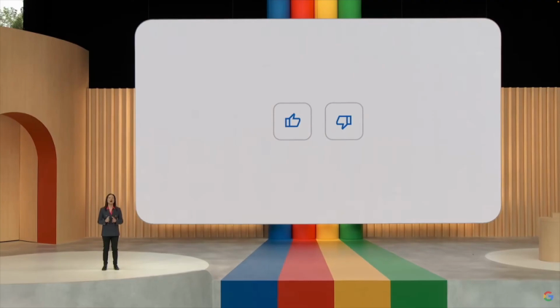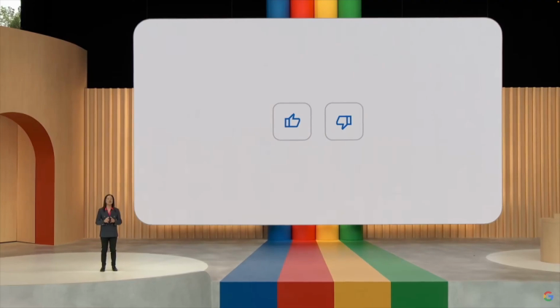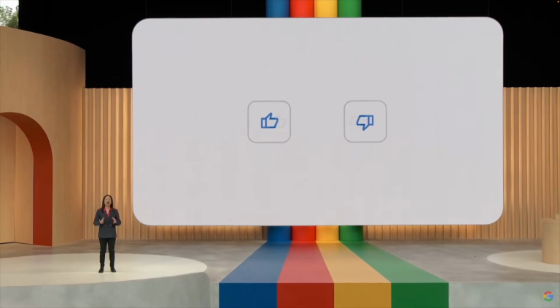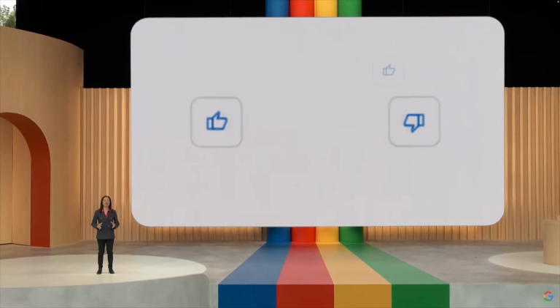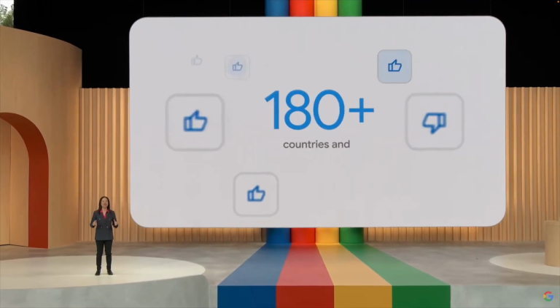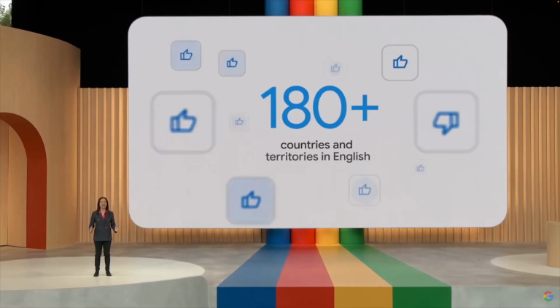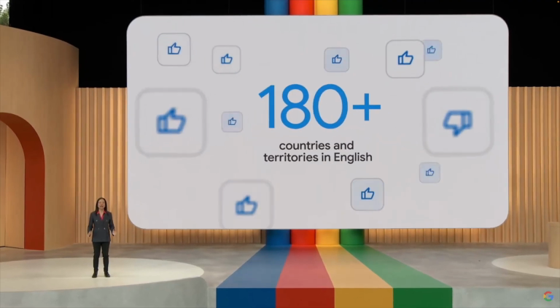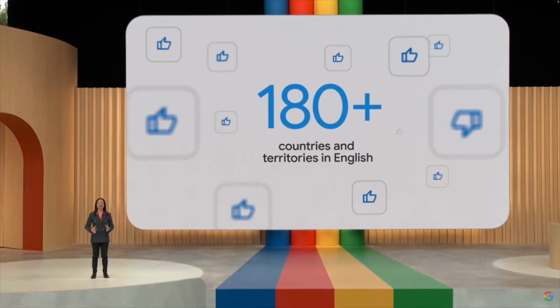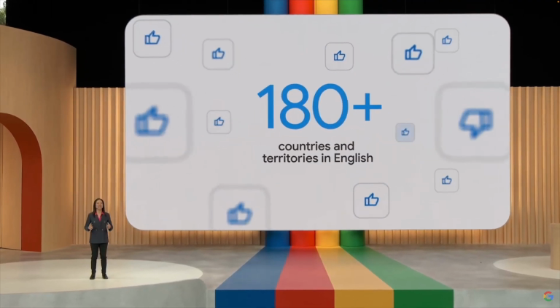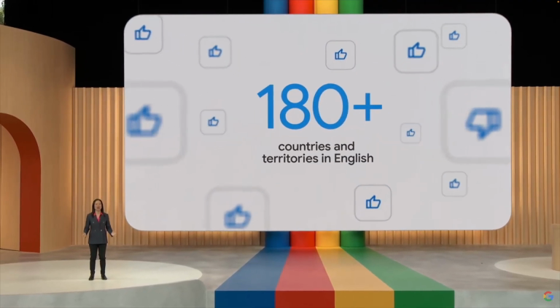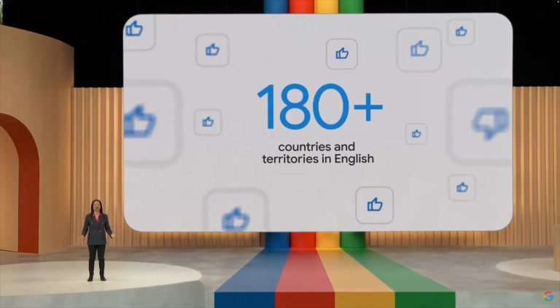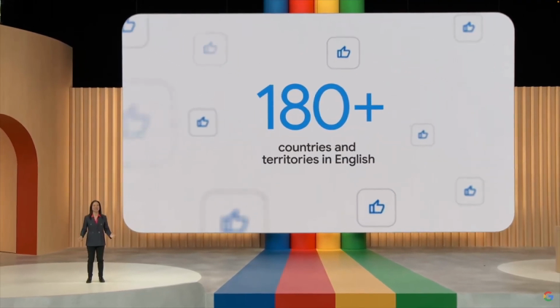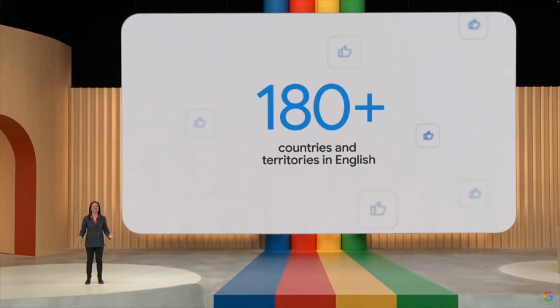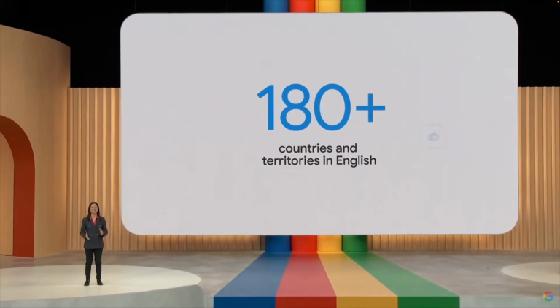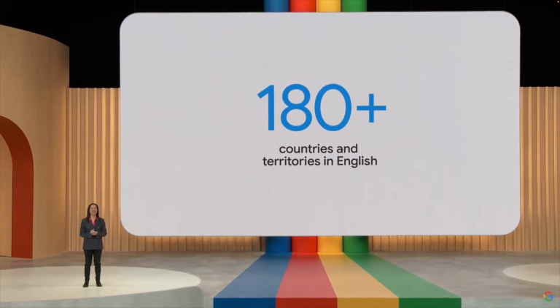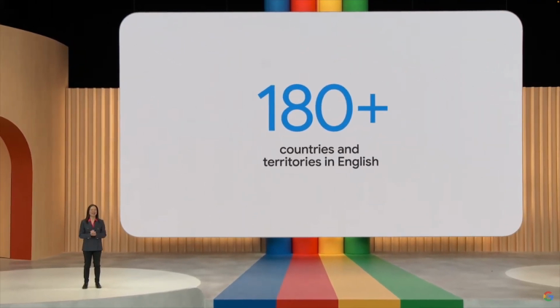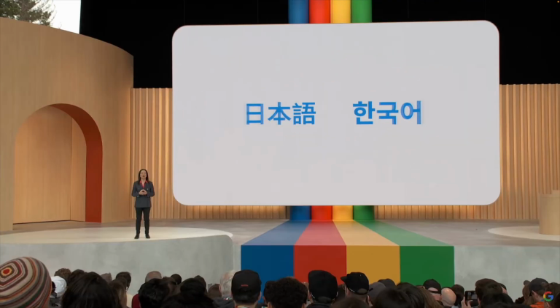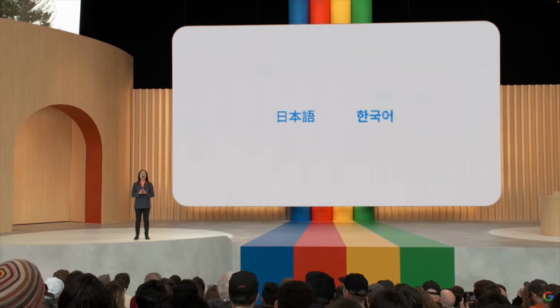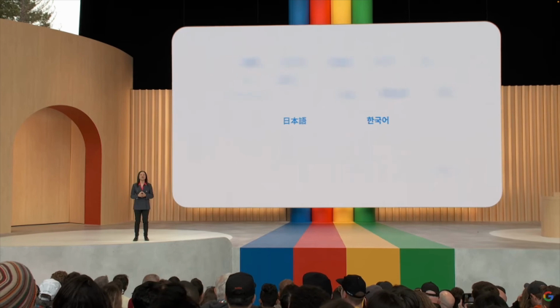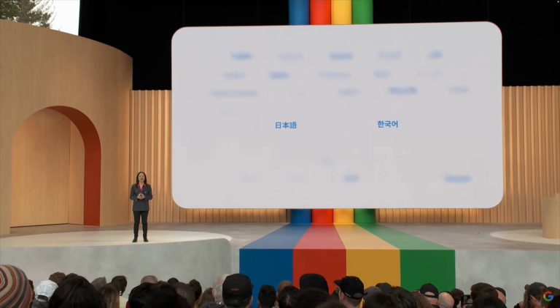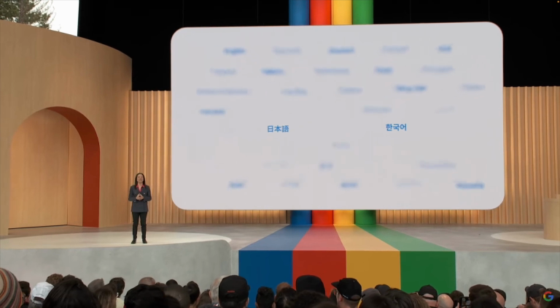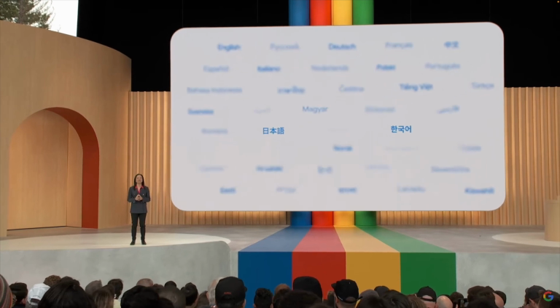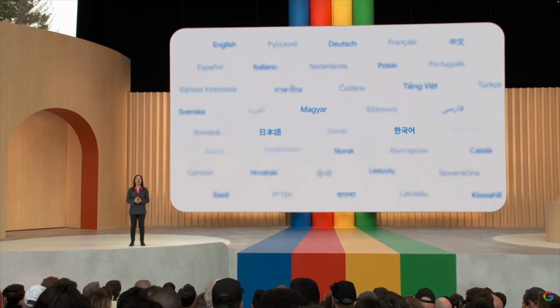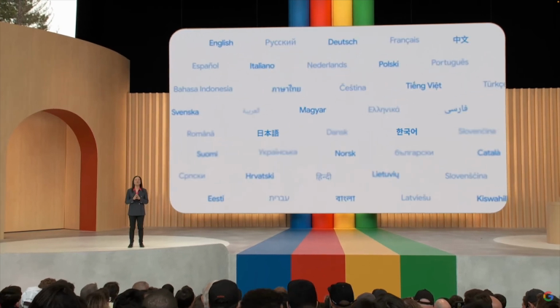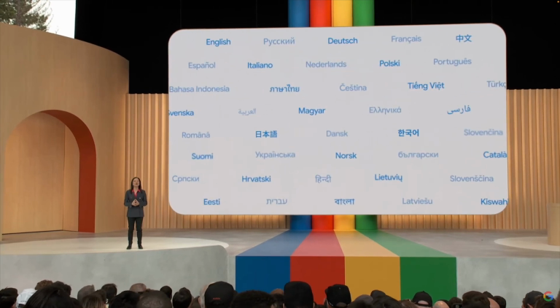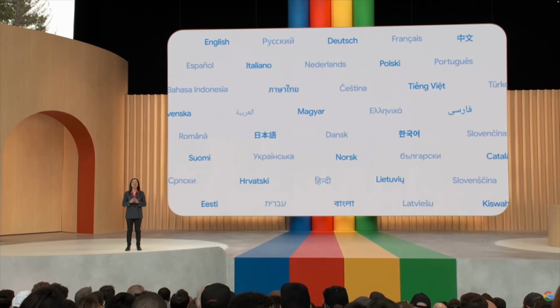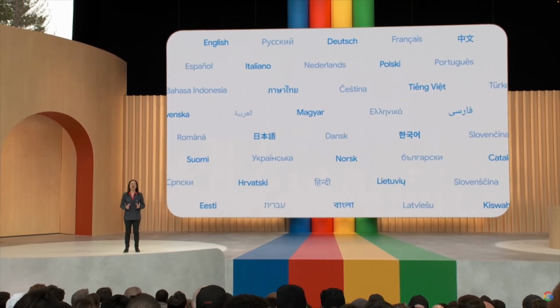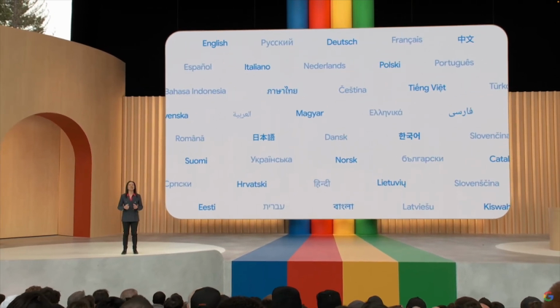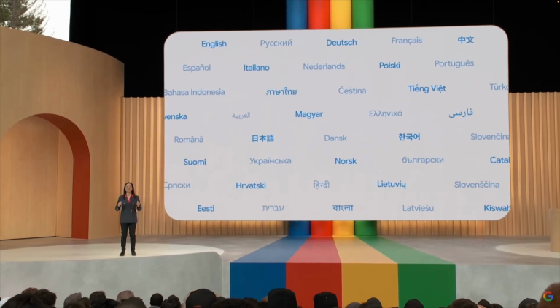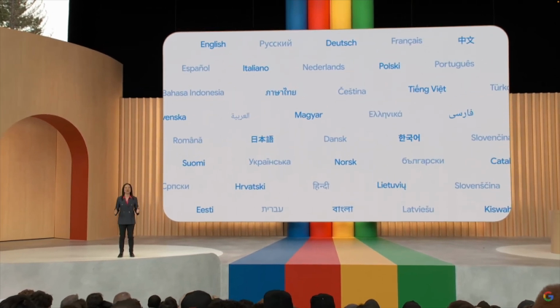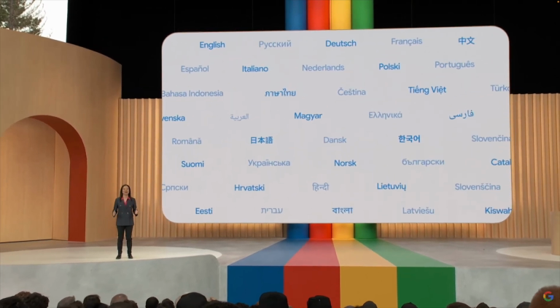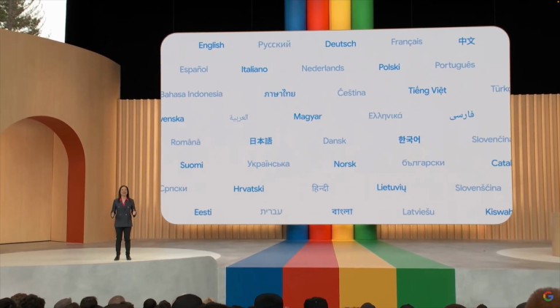Bard is now open to 180 countries, including the US, UK, Singapore, Malaysia and India, and will support 40 languages soon.